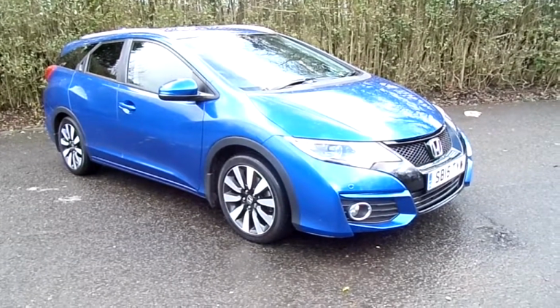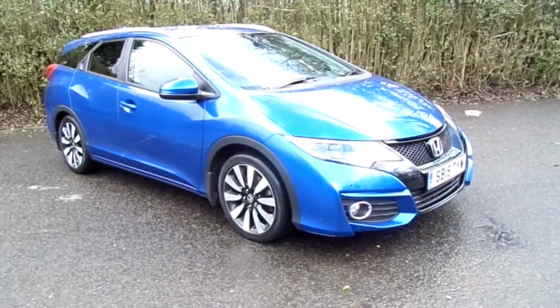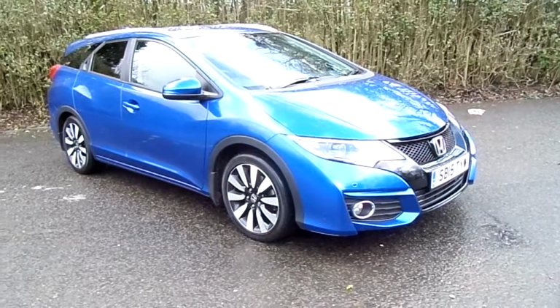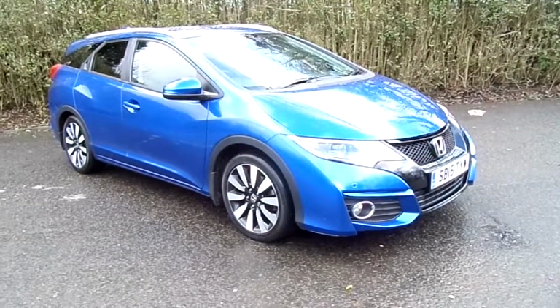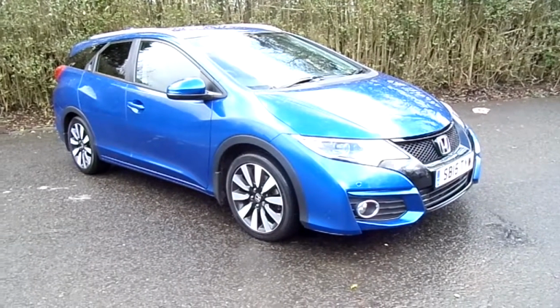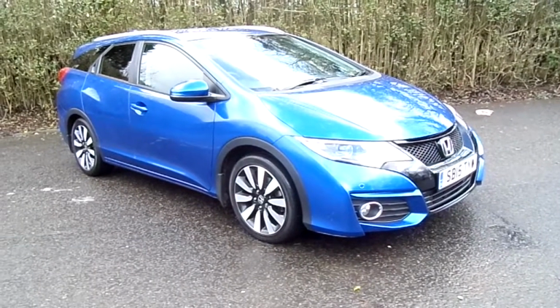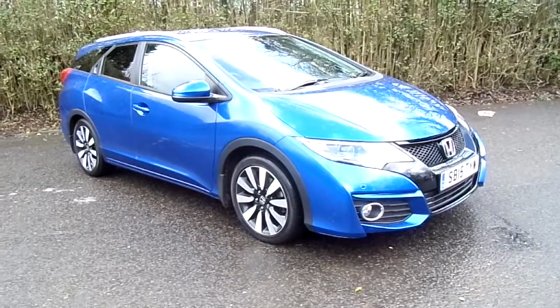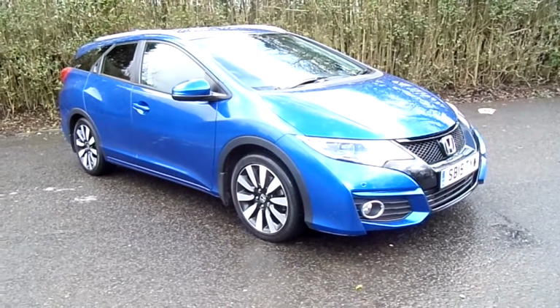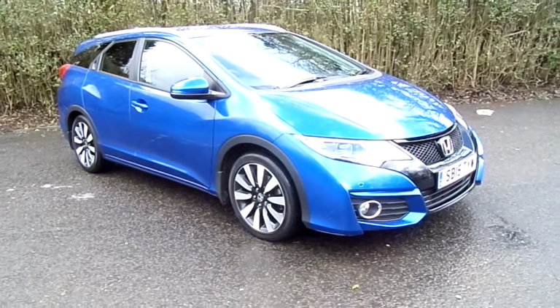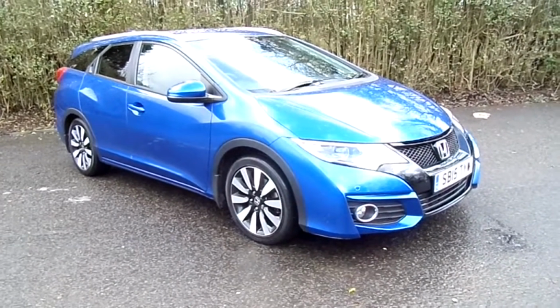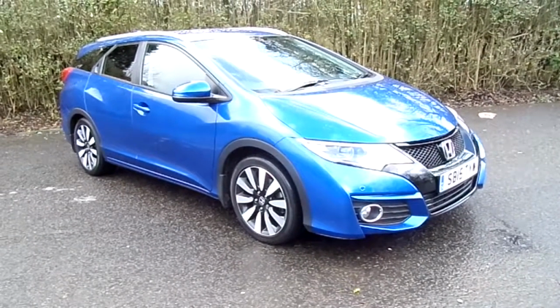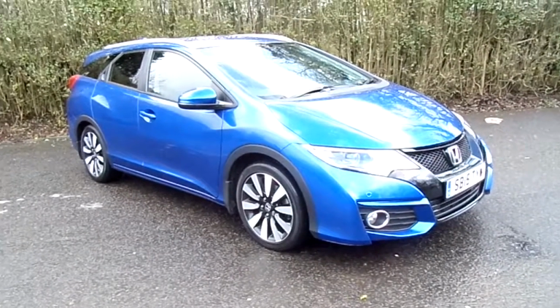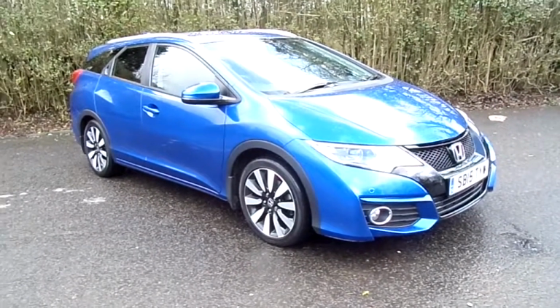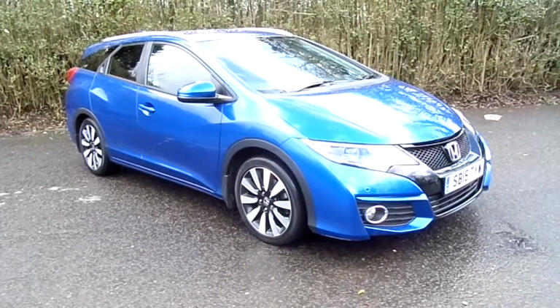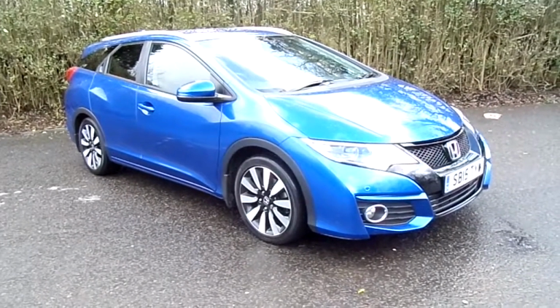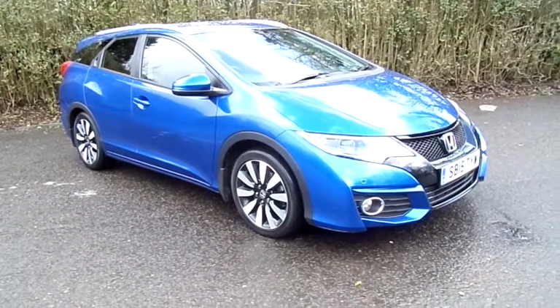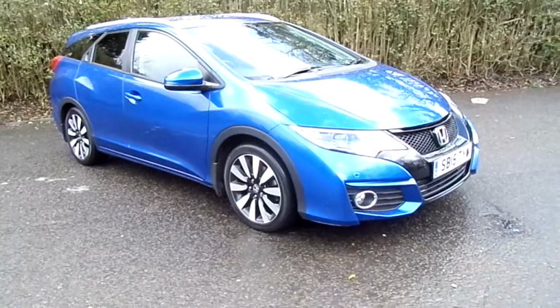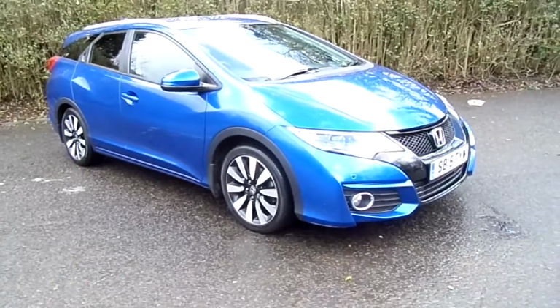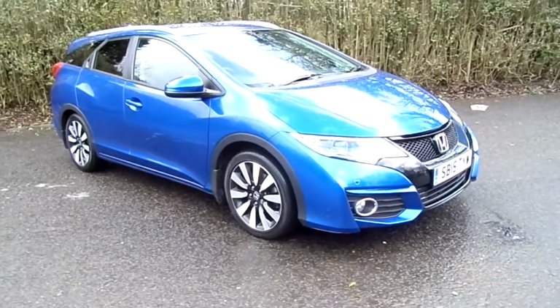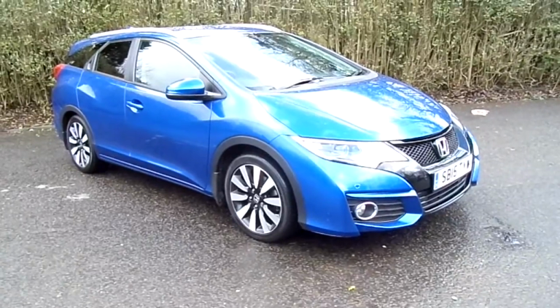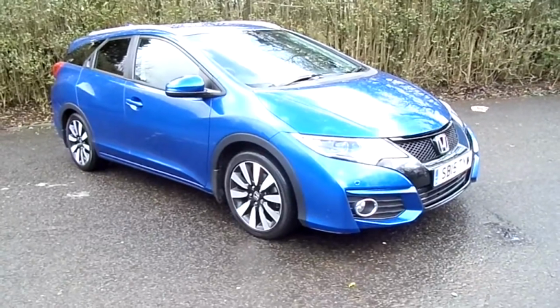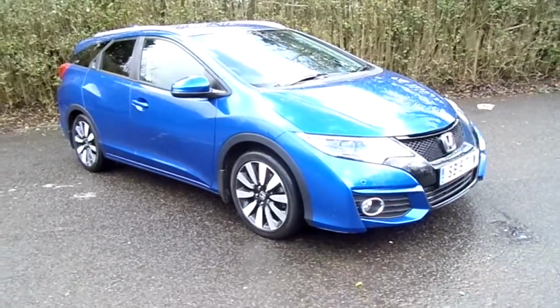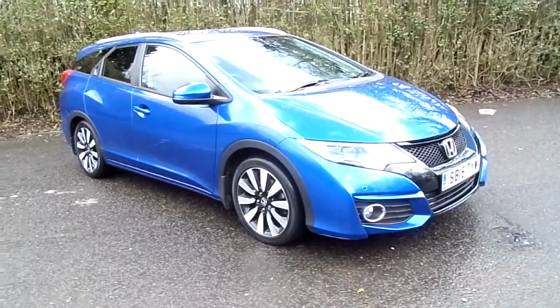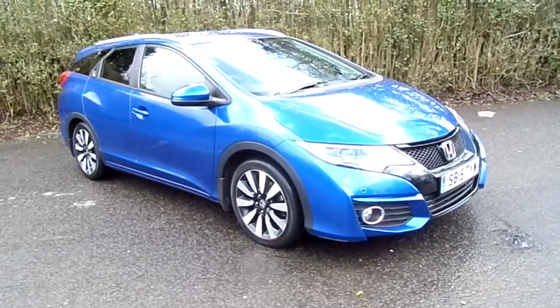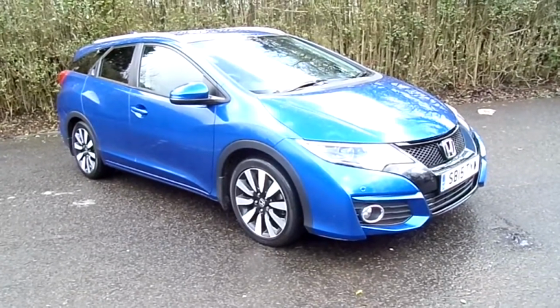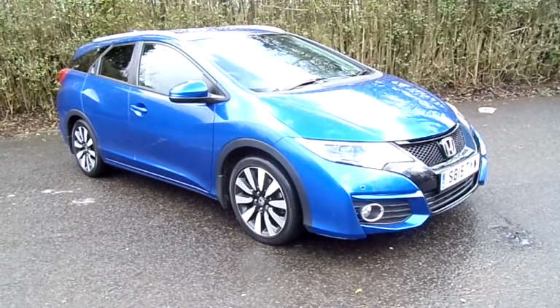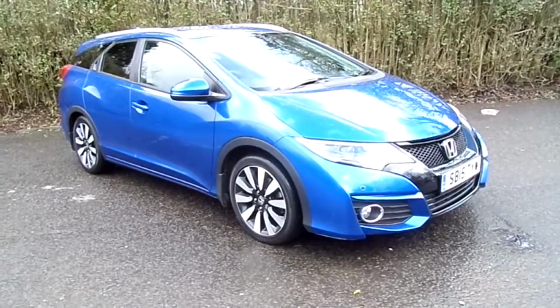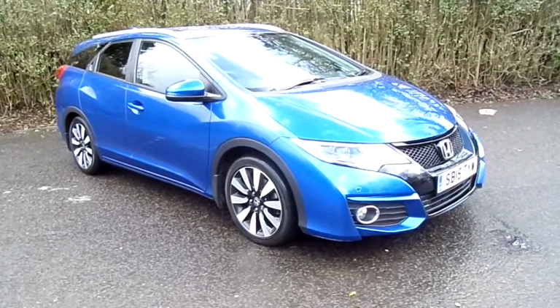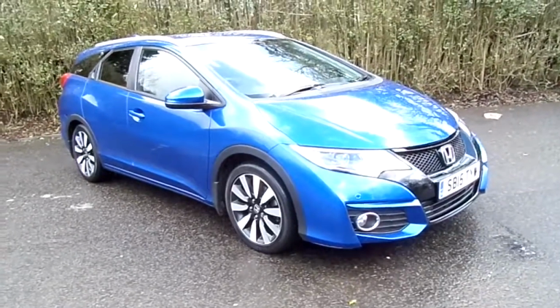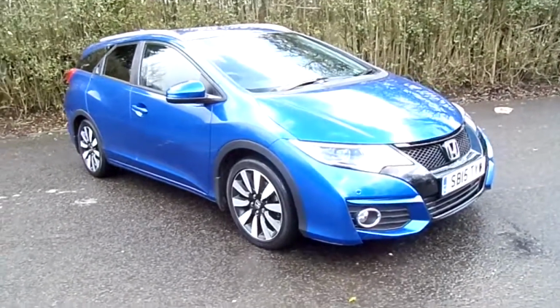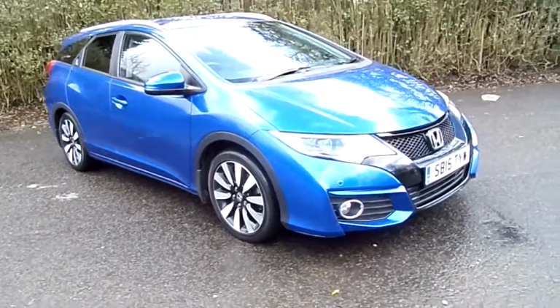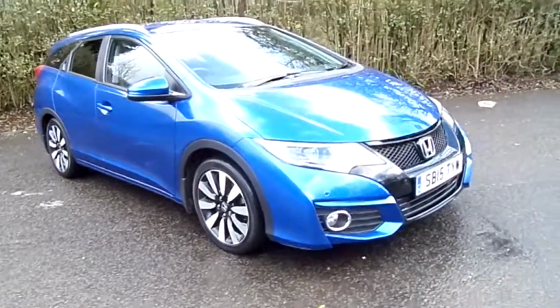Hello, Western Honda Stirling. The Civic Tourer 1.8 petrol automatic SR, the top of the range model.